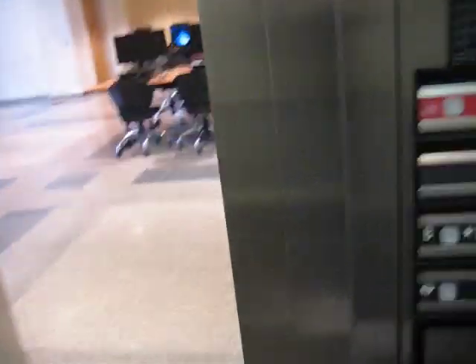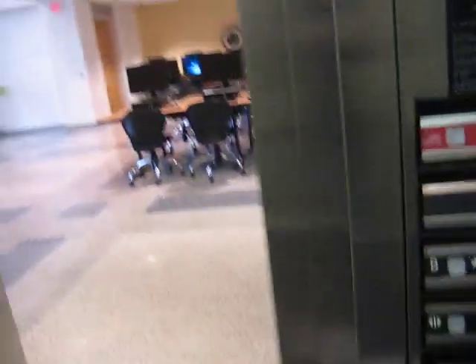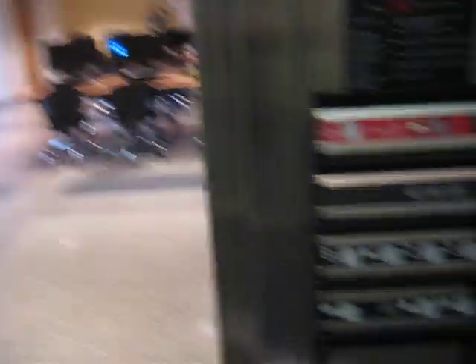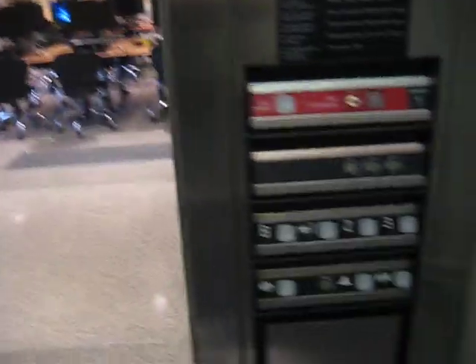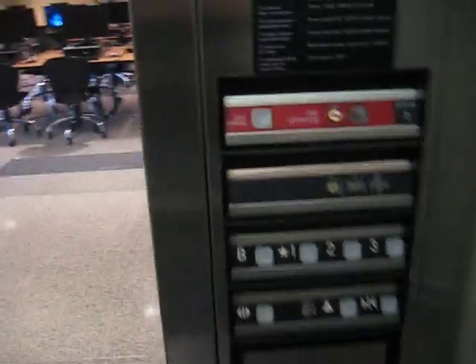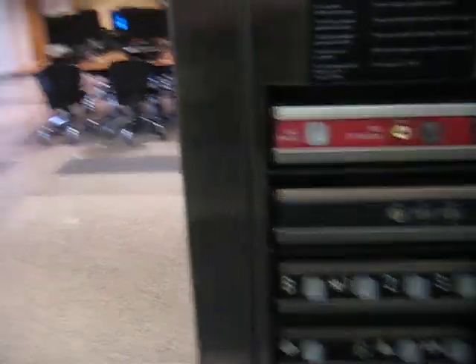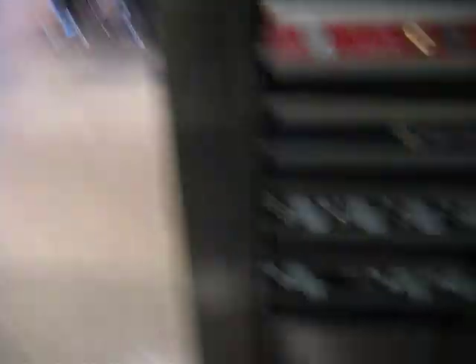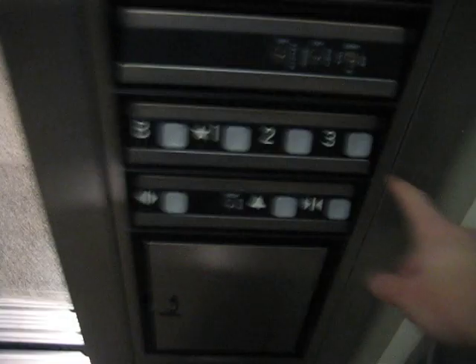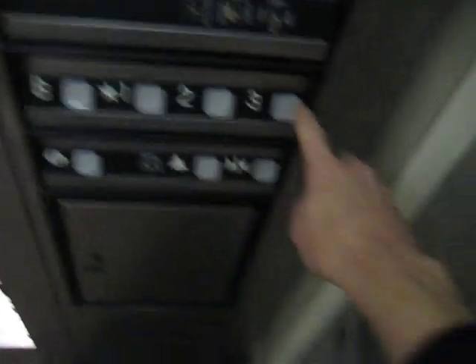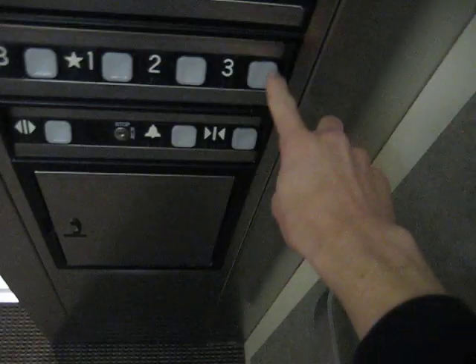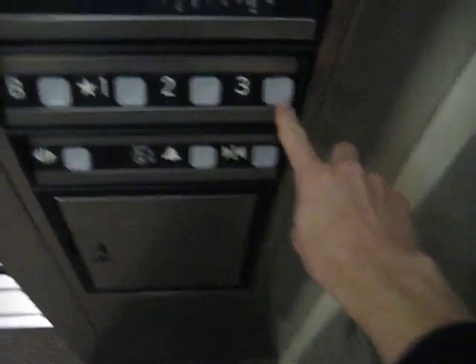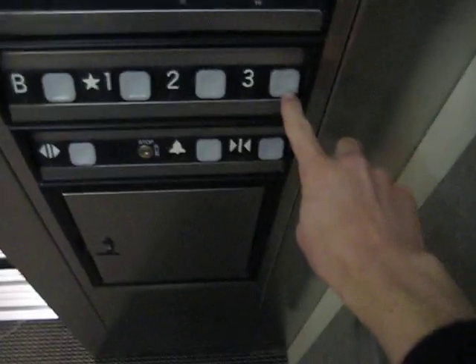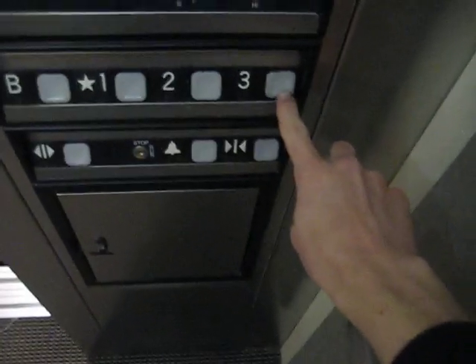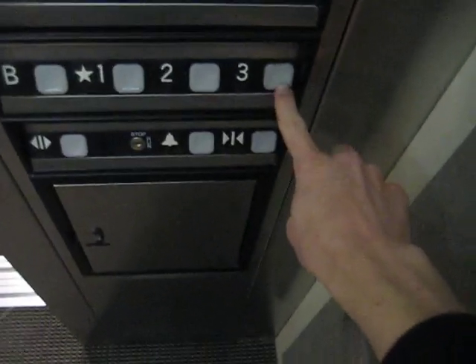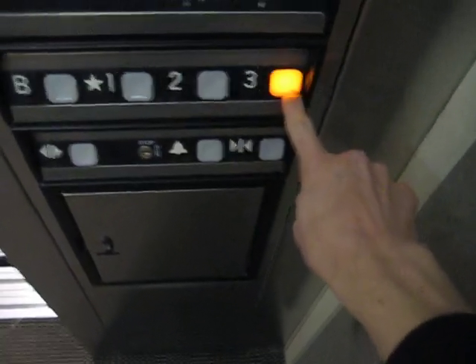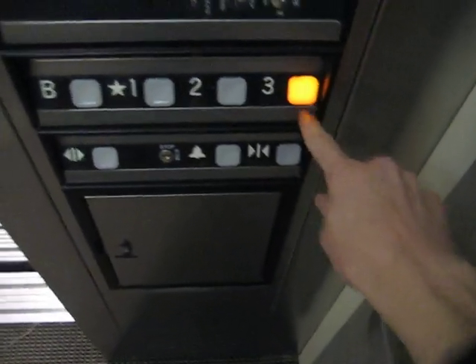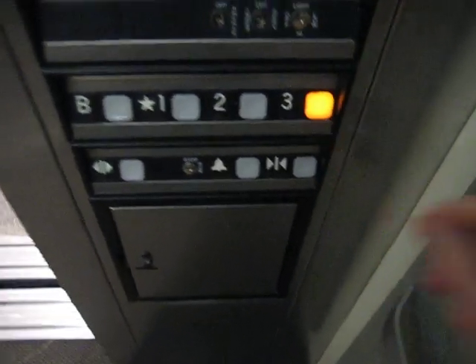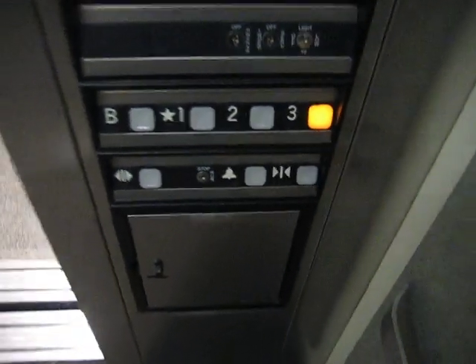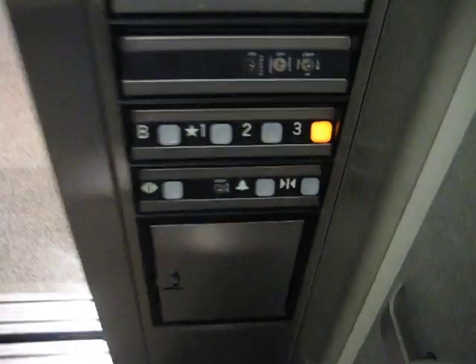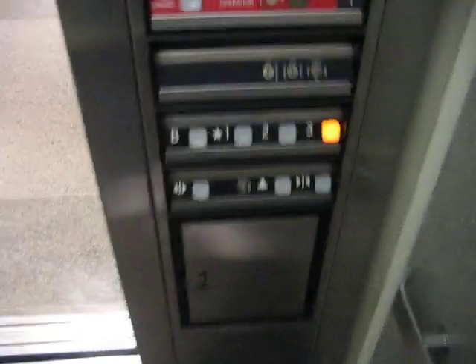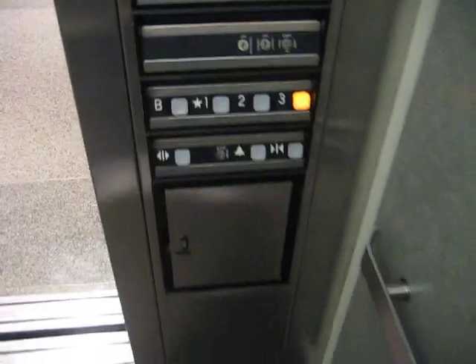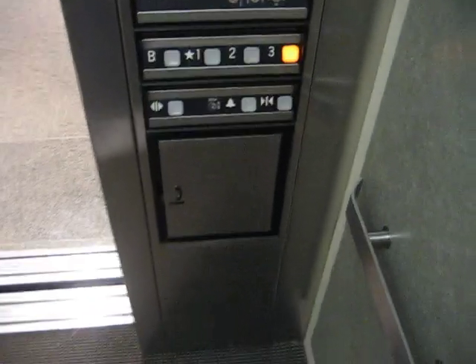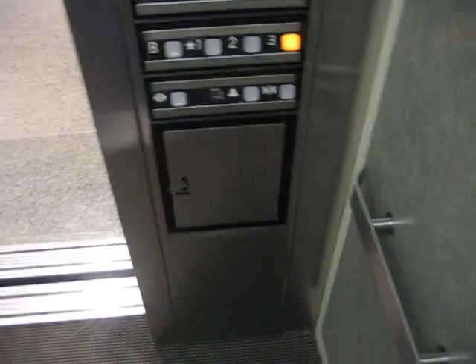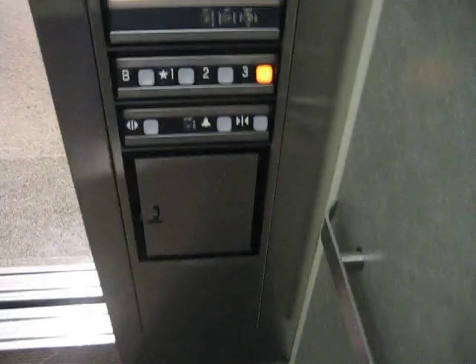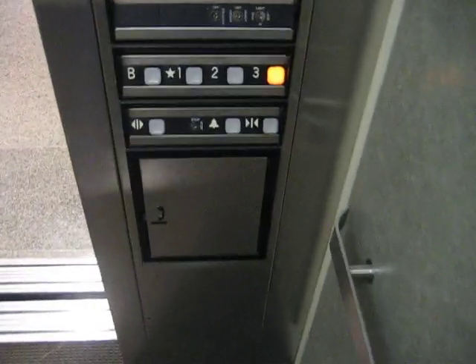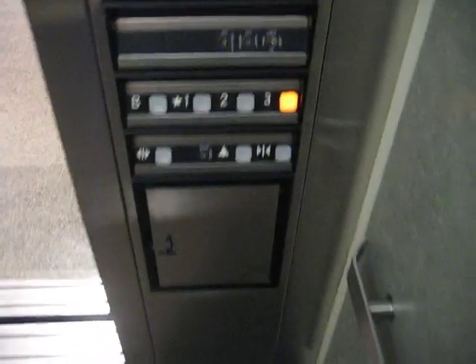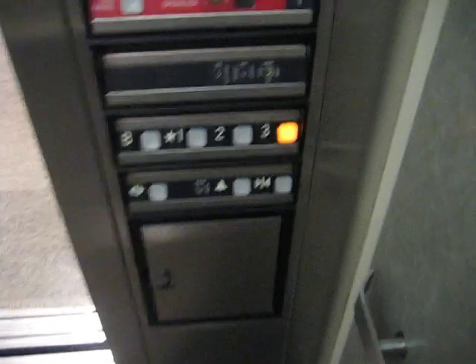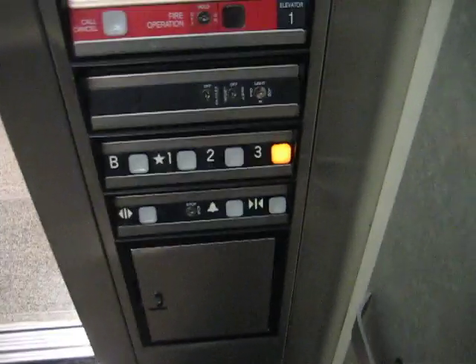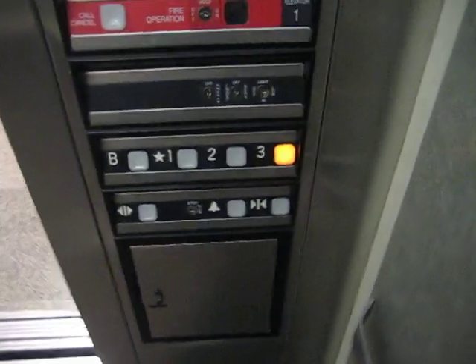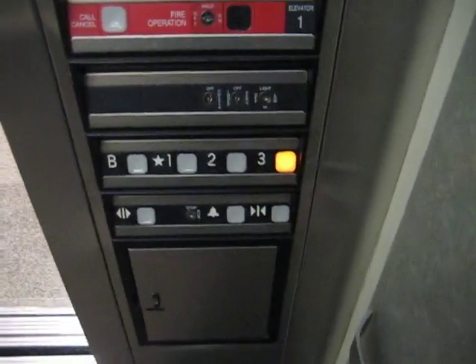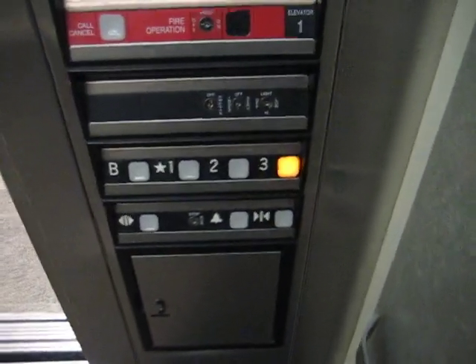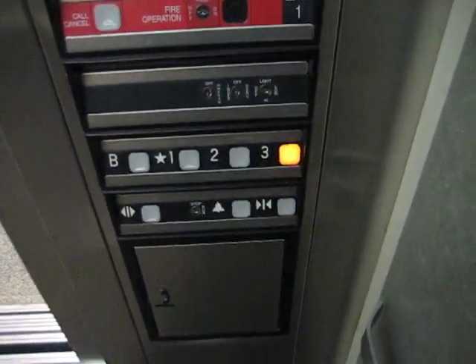We're going to let it down here, so let's take it back up to the top. This time we'll watch the button go out.